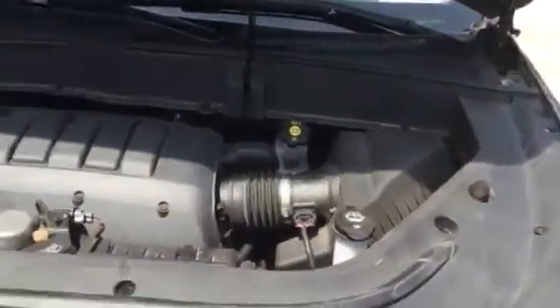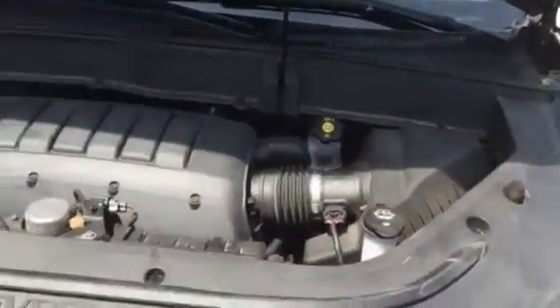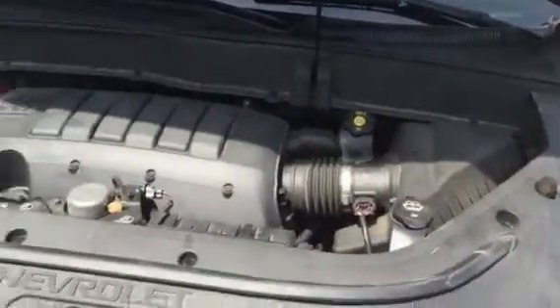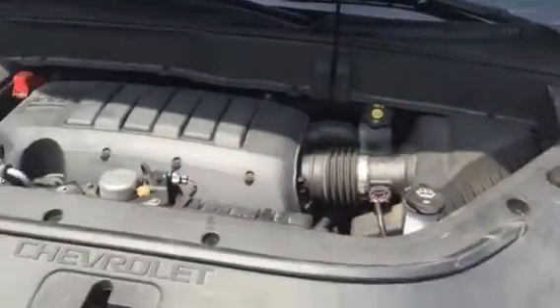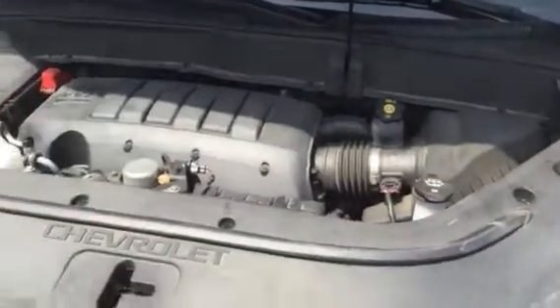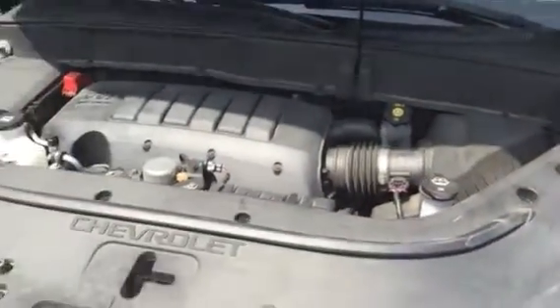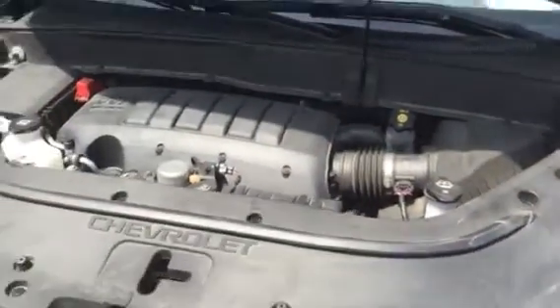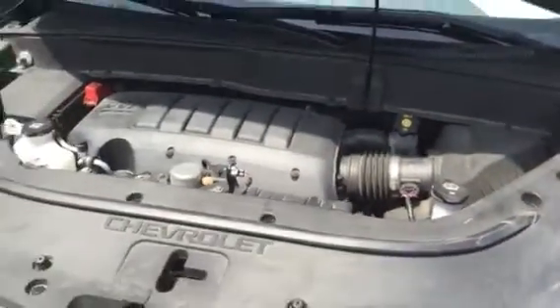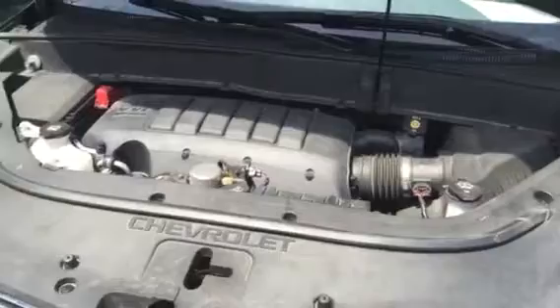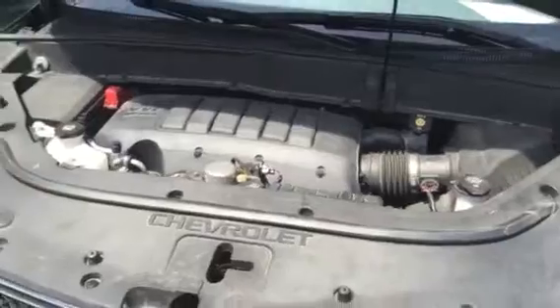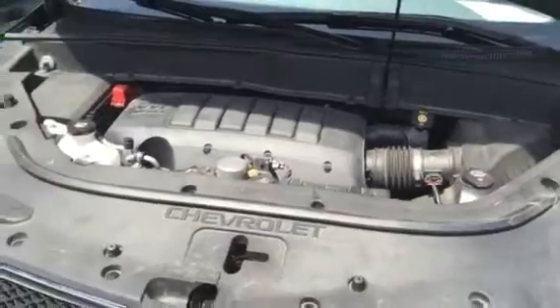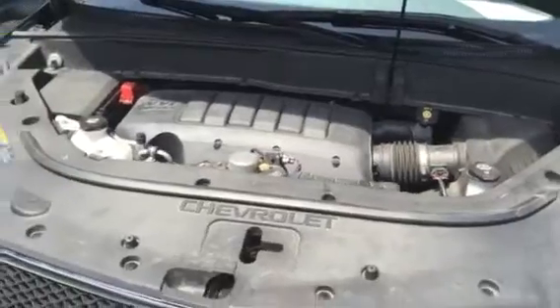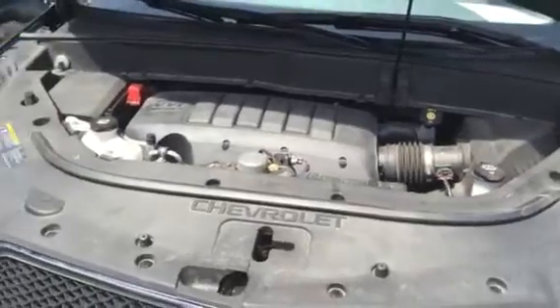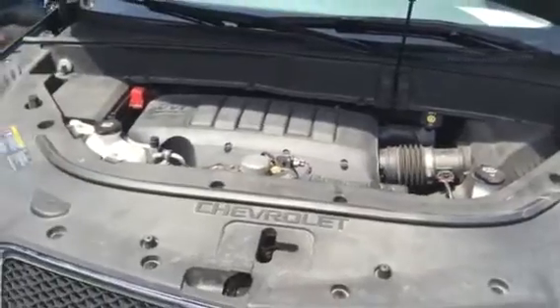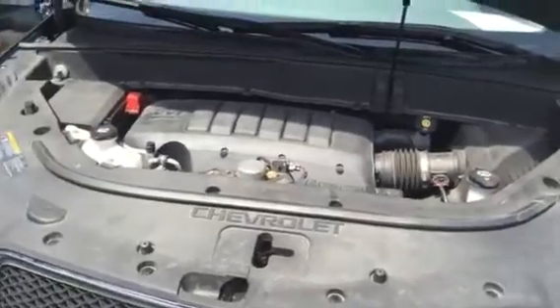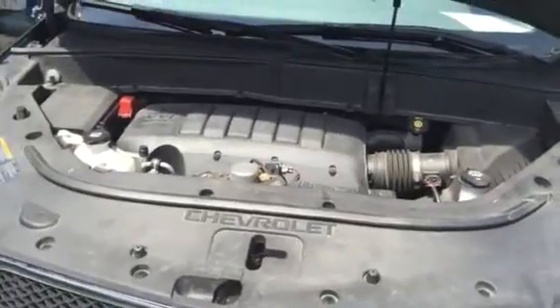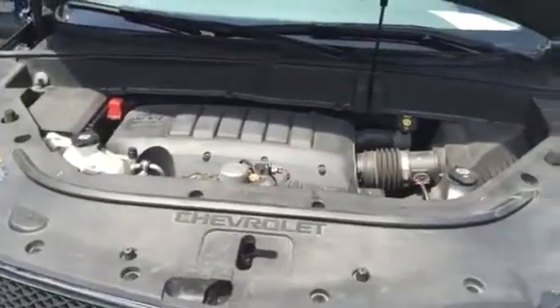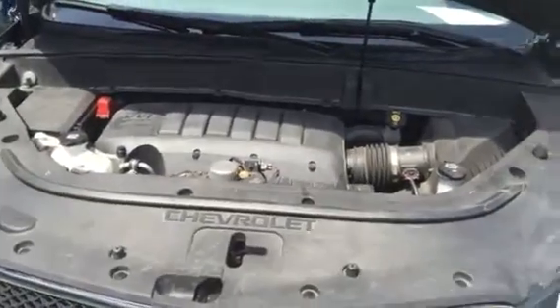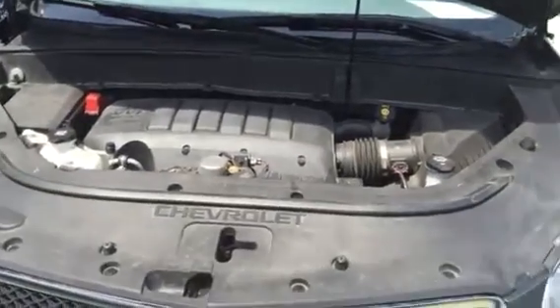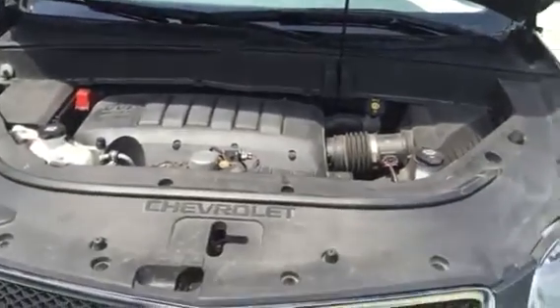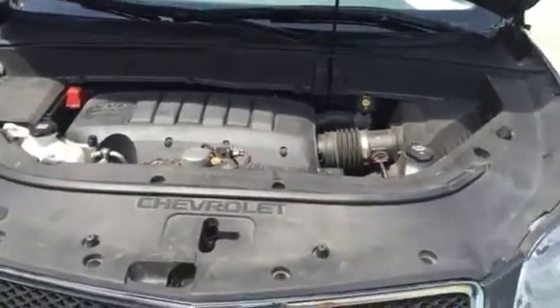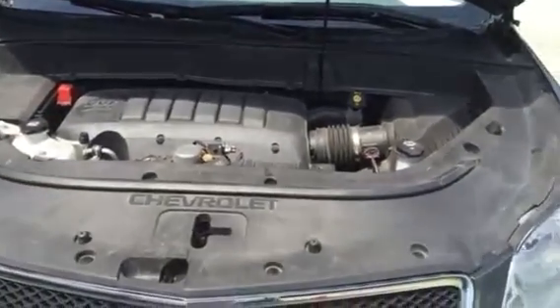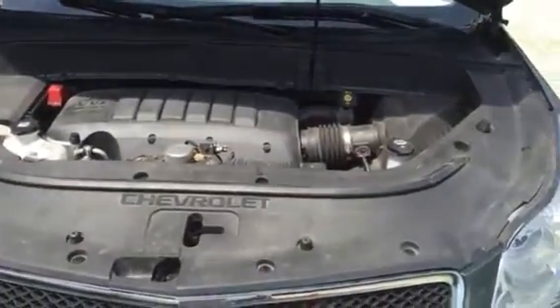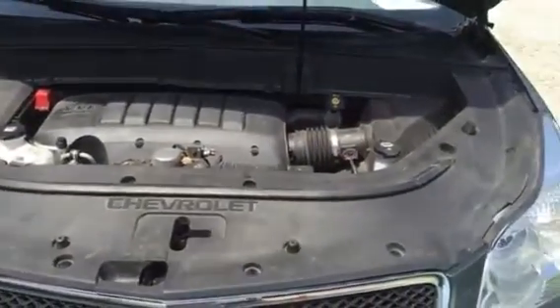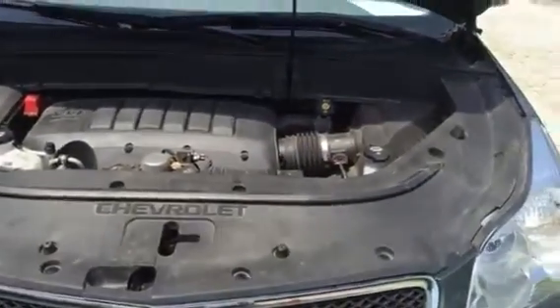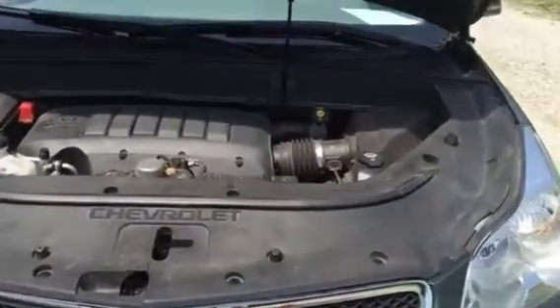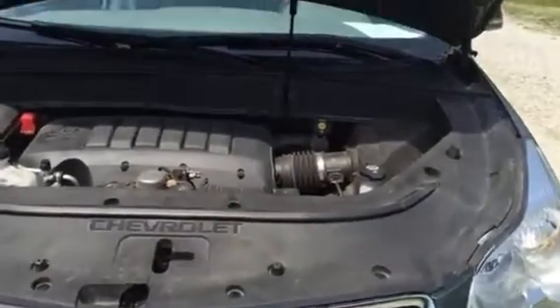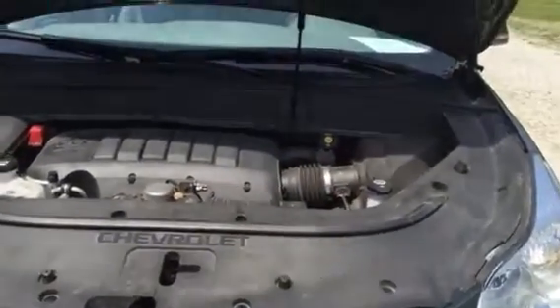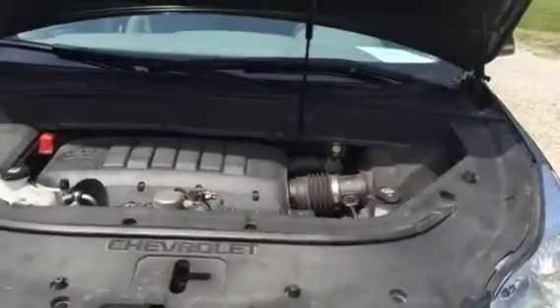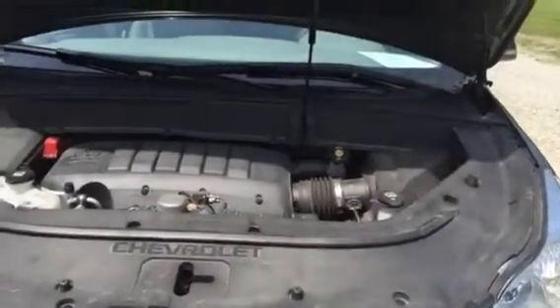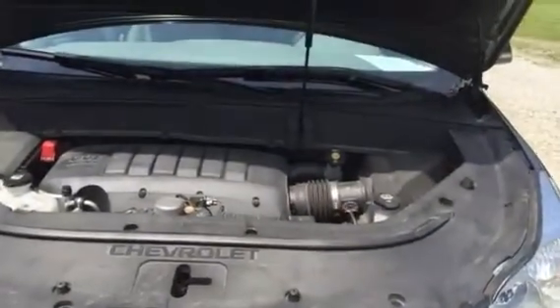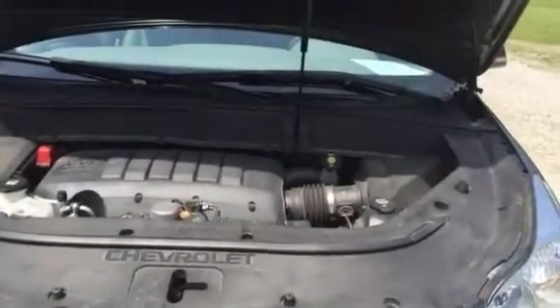Under the hood it's a 3.6 VVT direct injection General Motors engine.